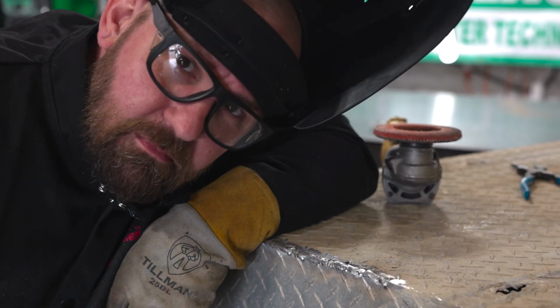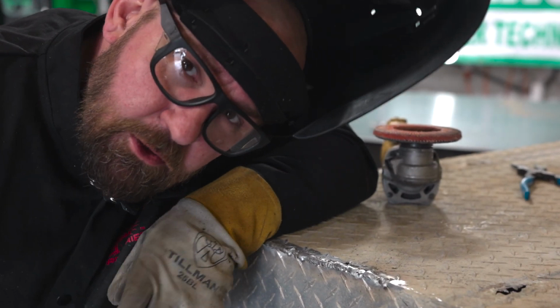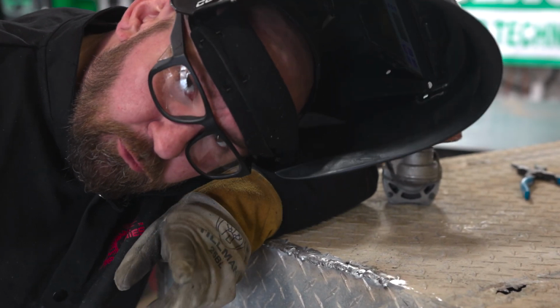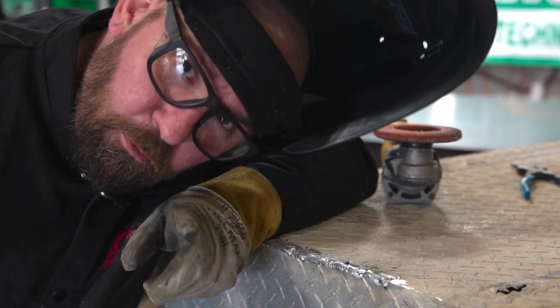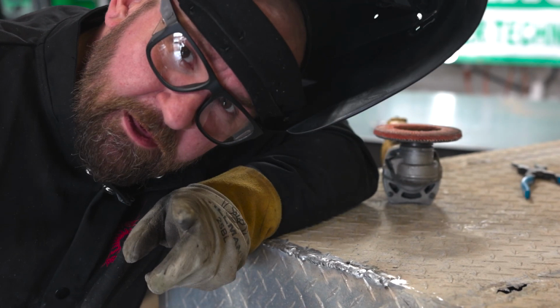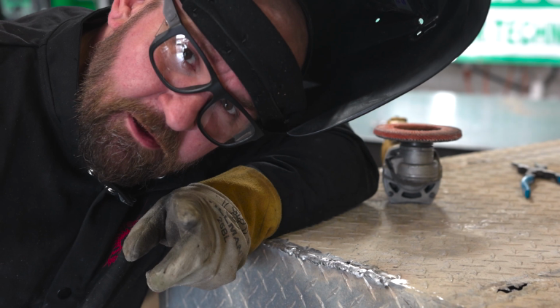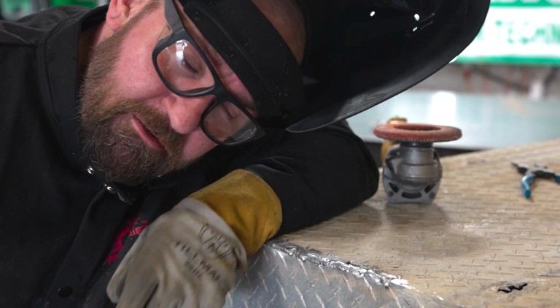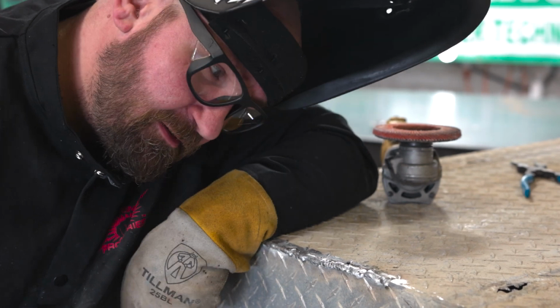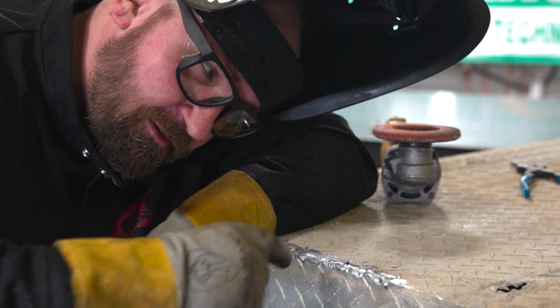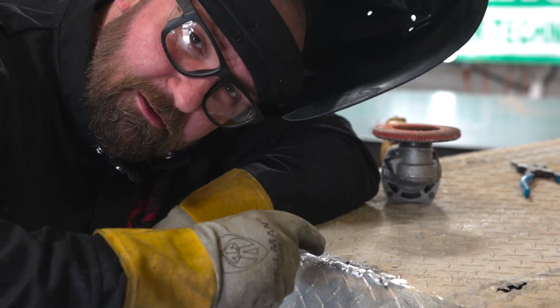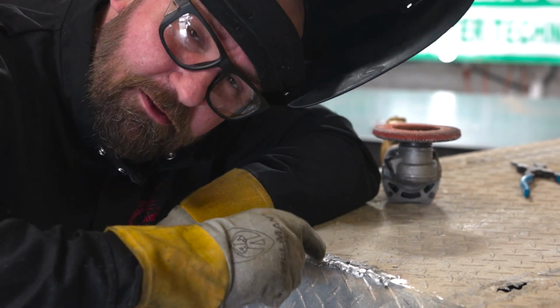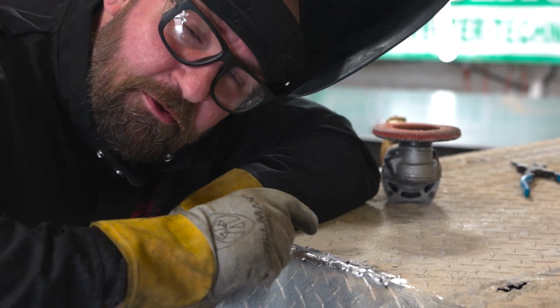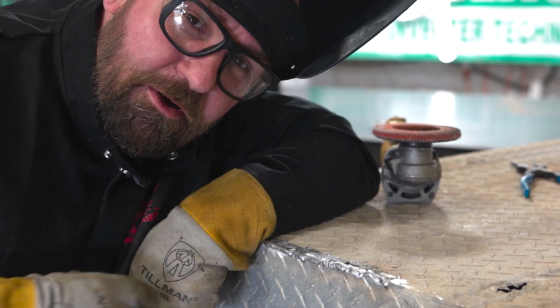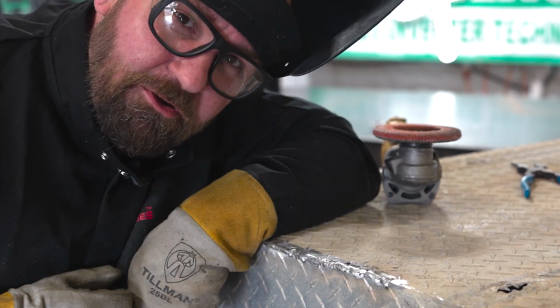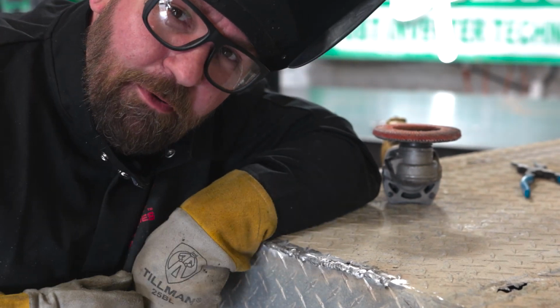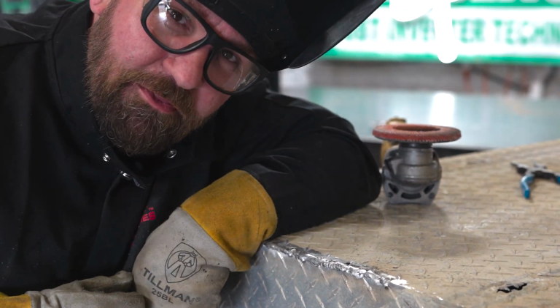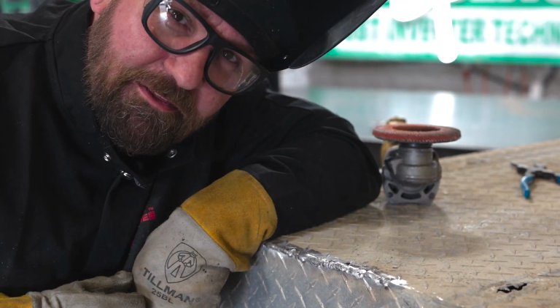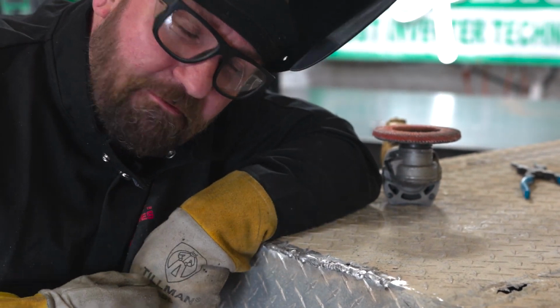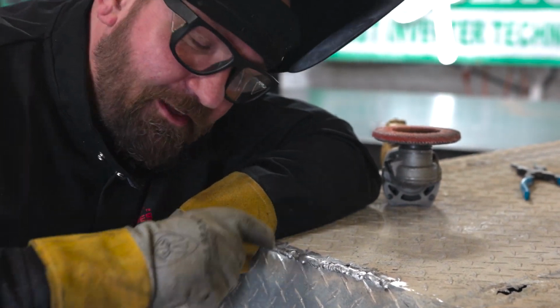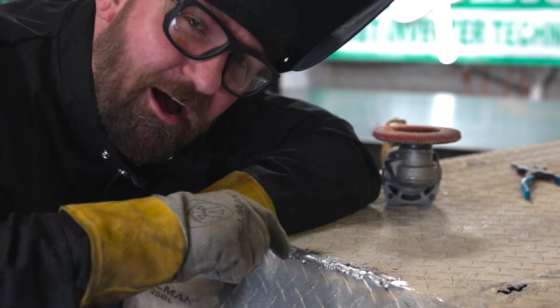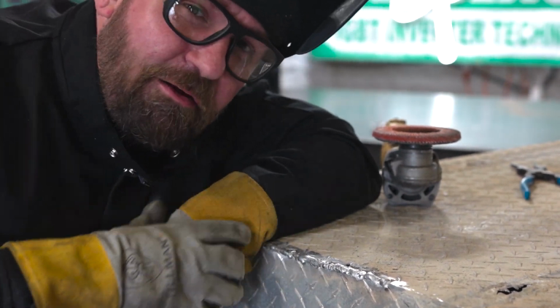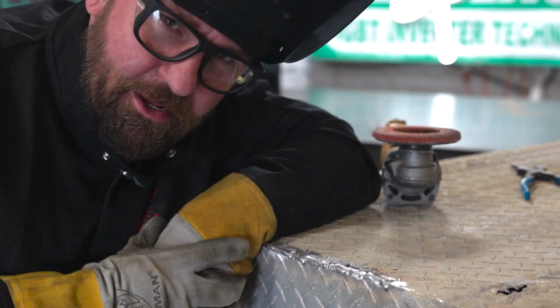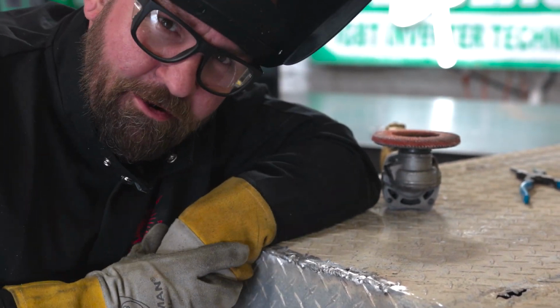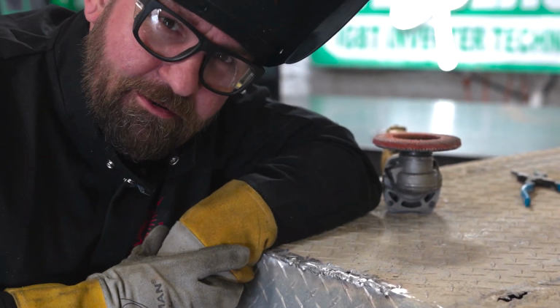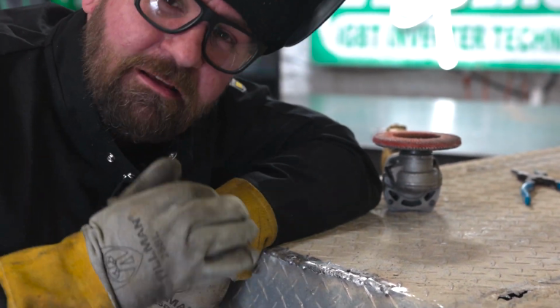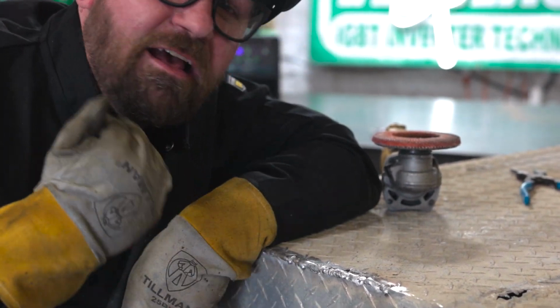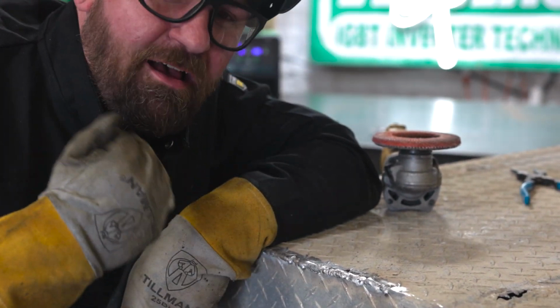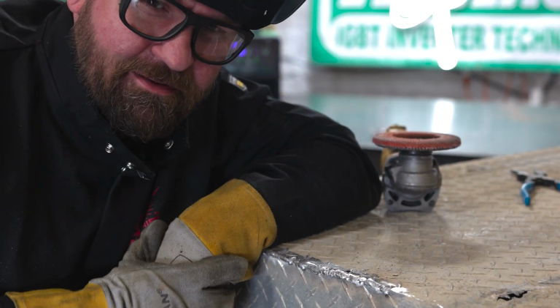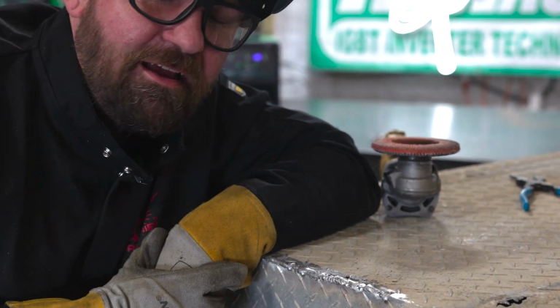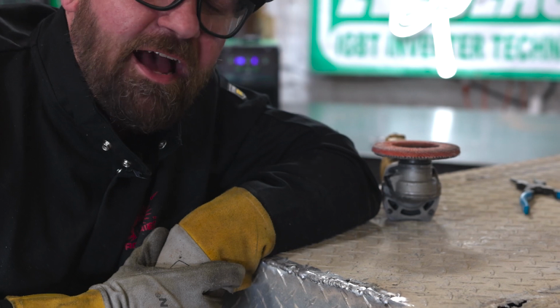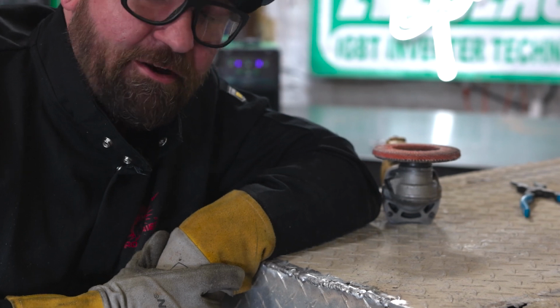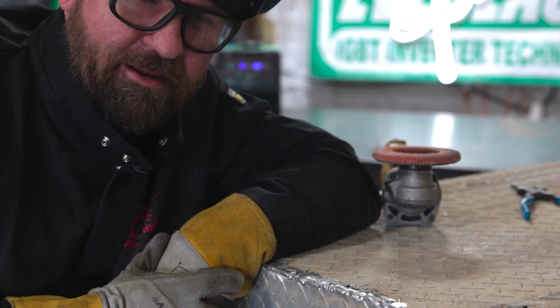And you trolls out there — you come here and try welding this stuff. I don't even want to hear it.